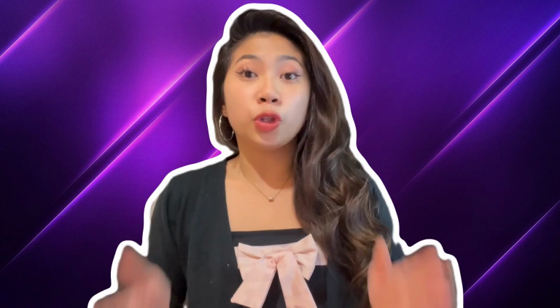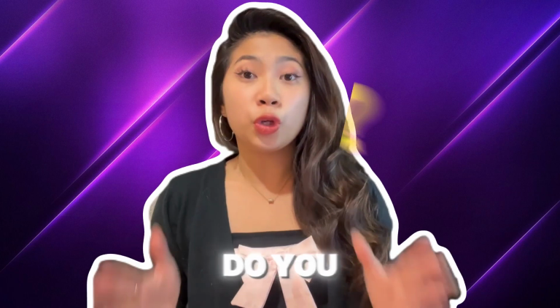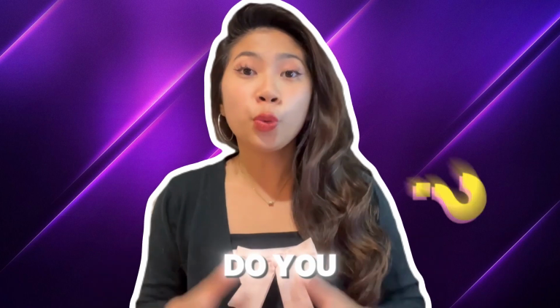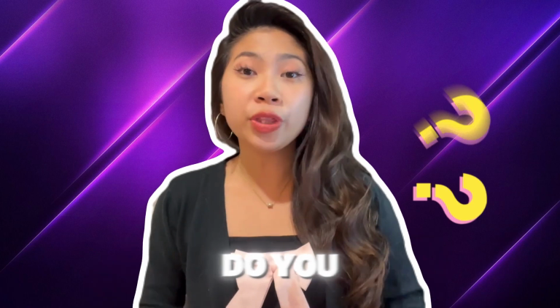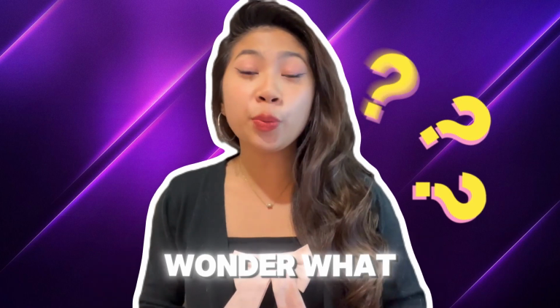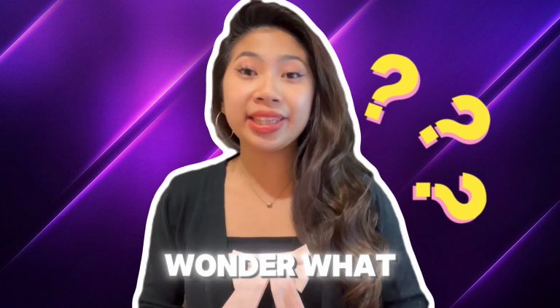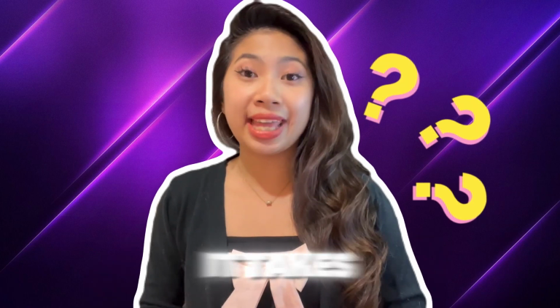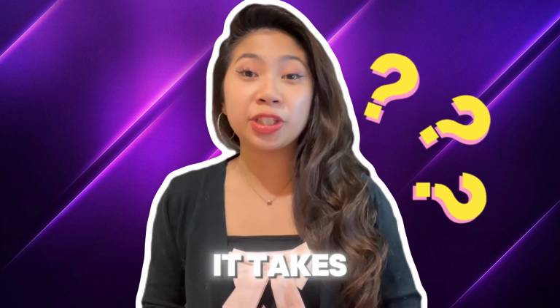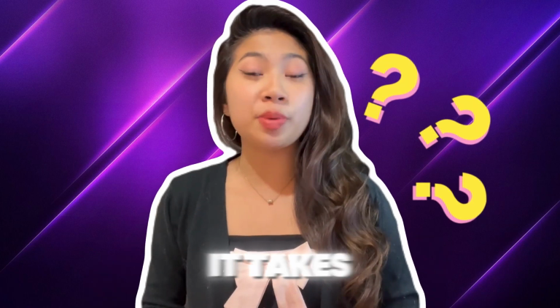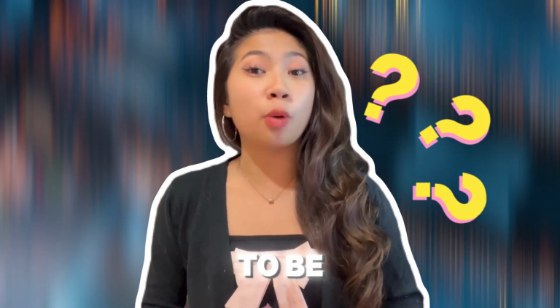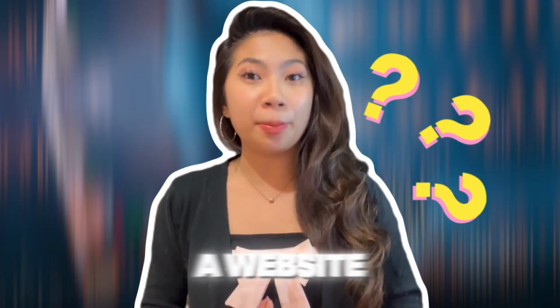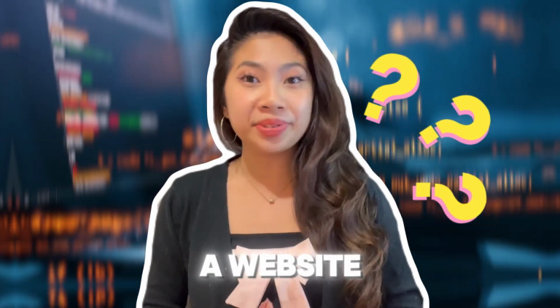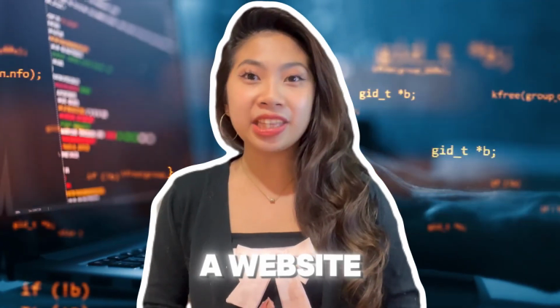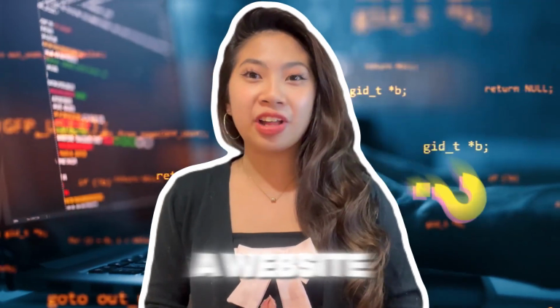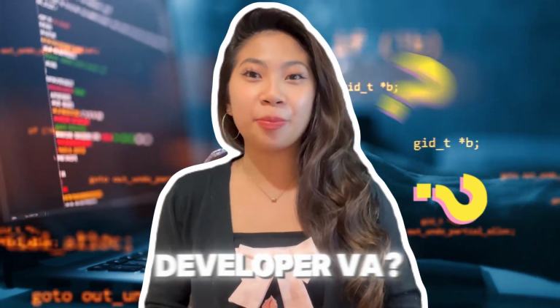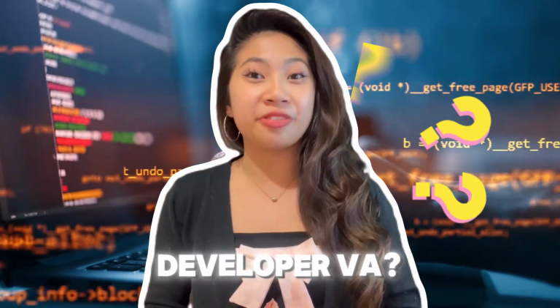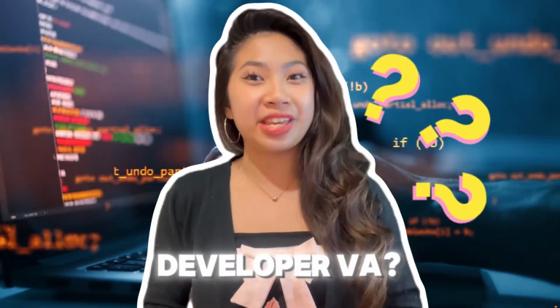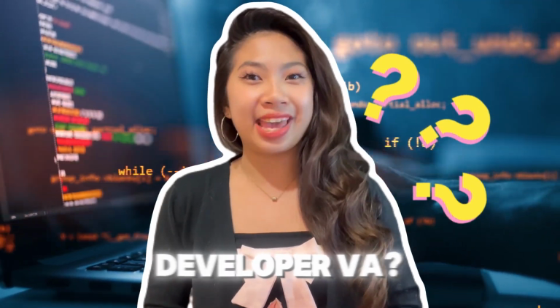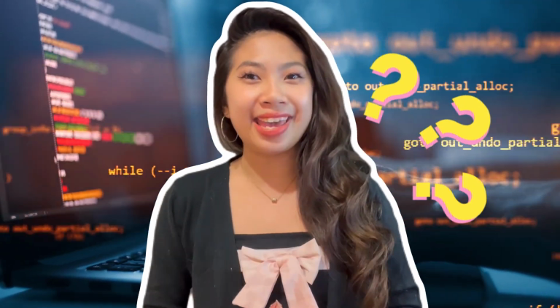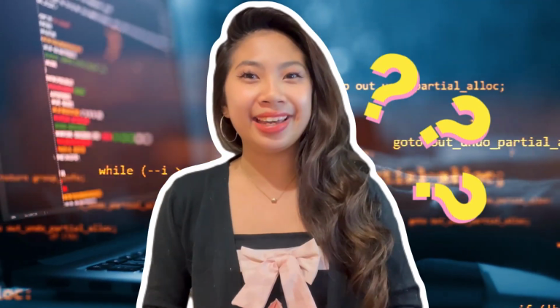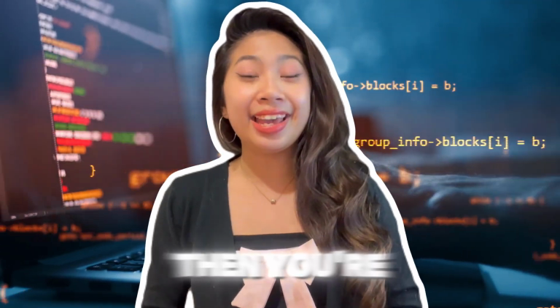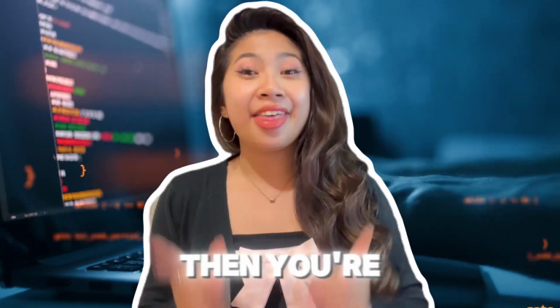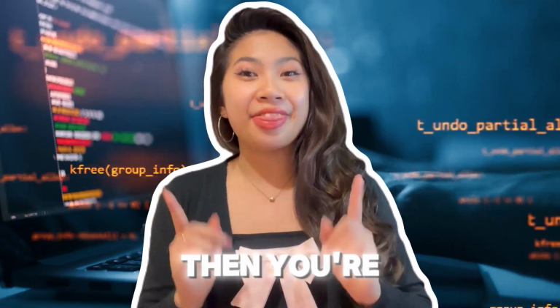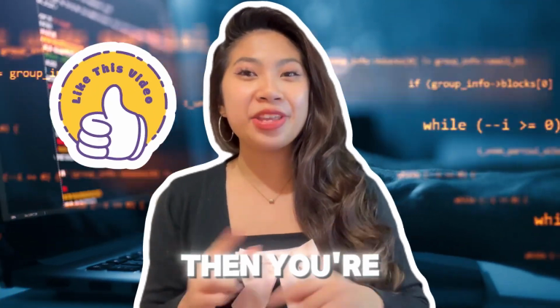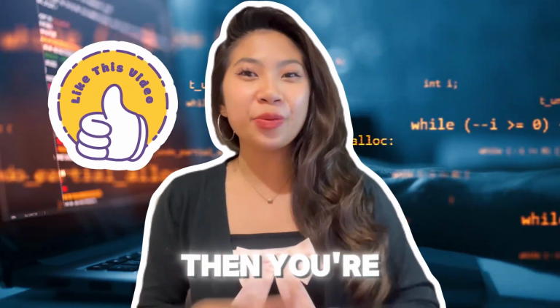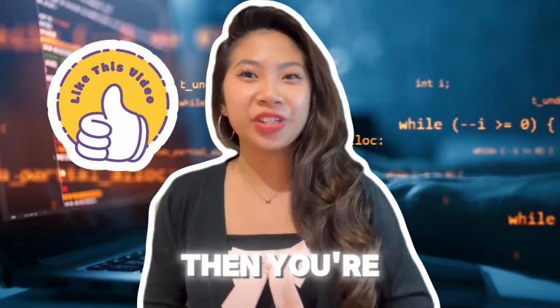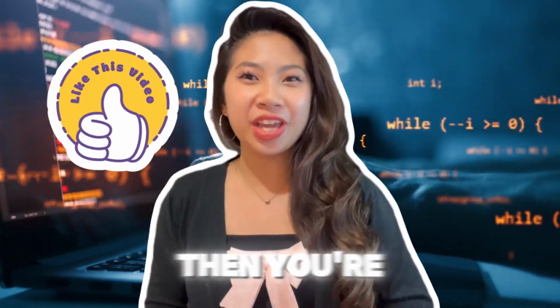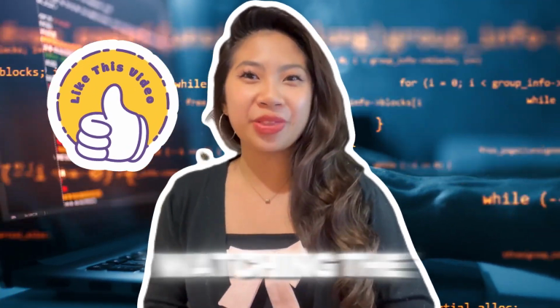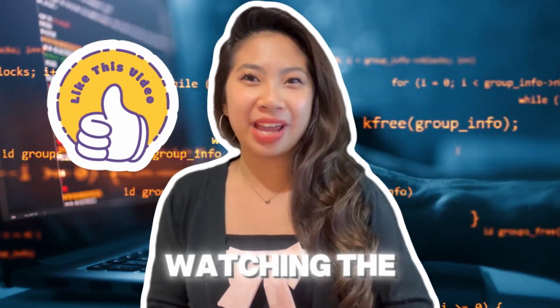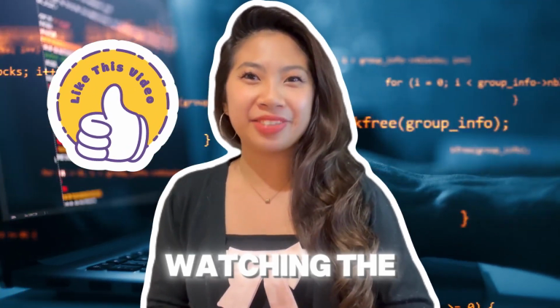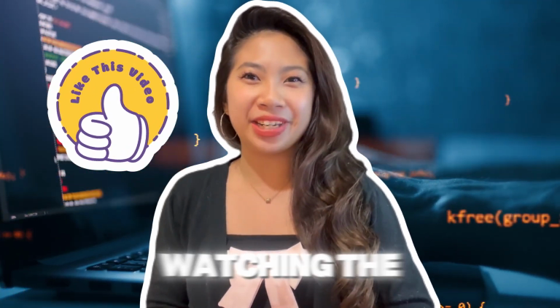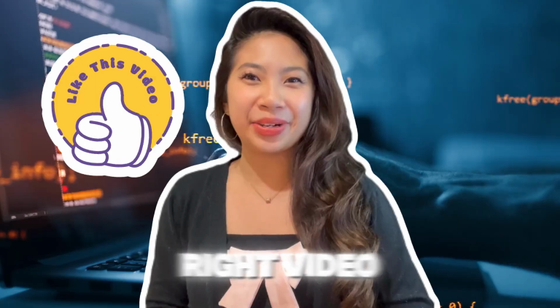Do you wonder what it takes to be a website developer VA? Then you're watching the right video.